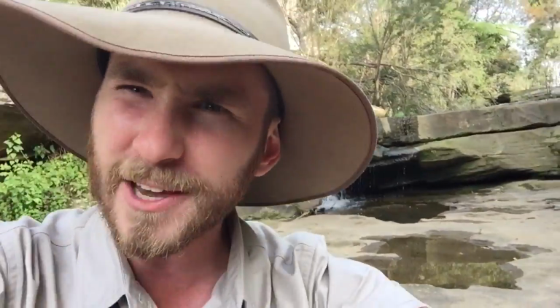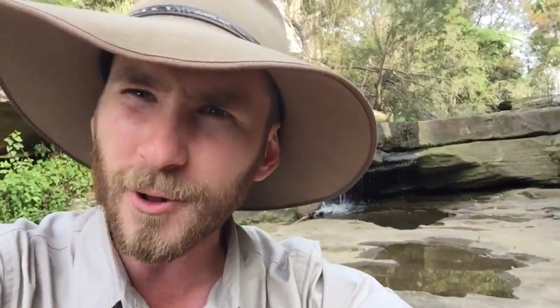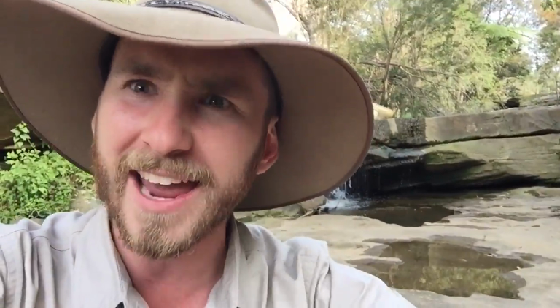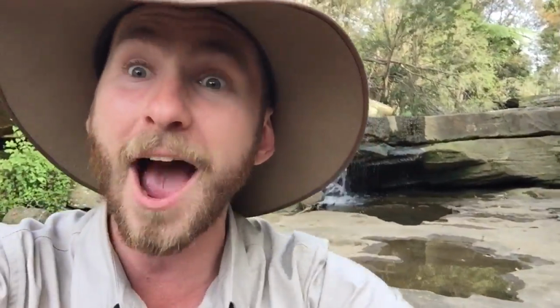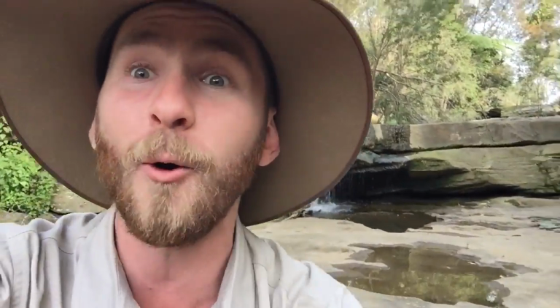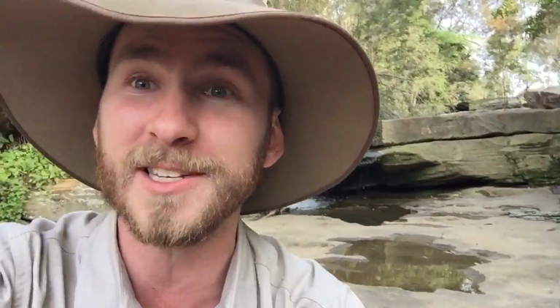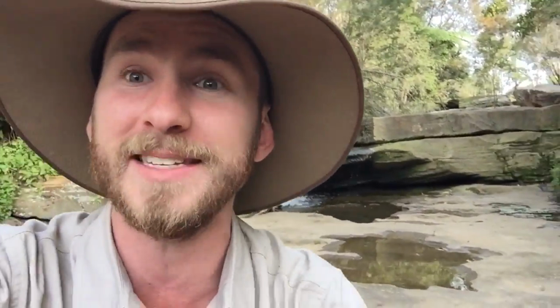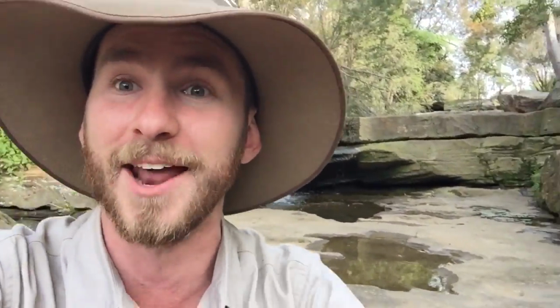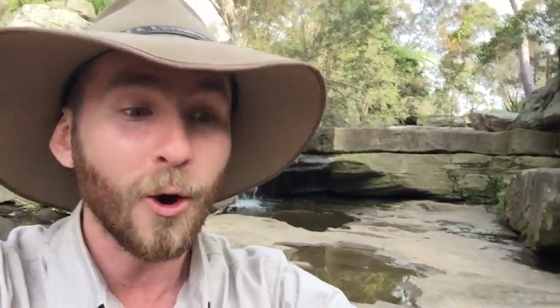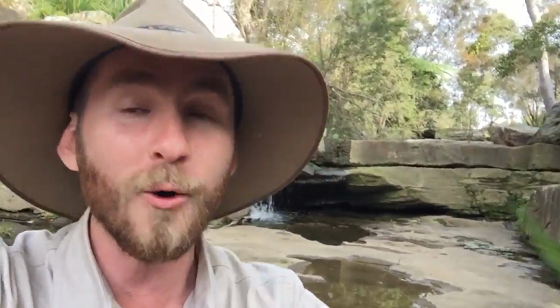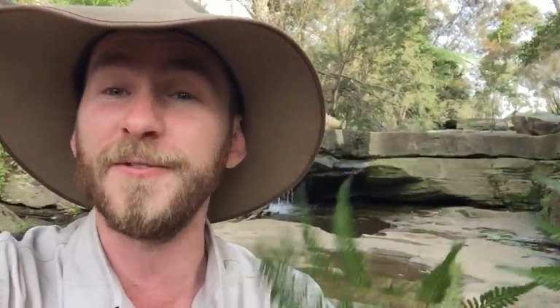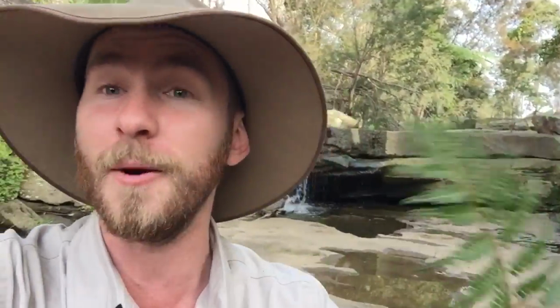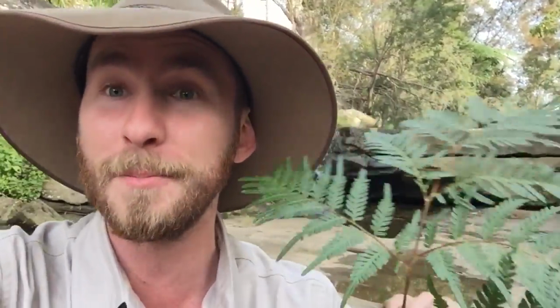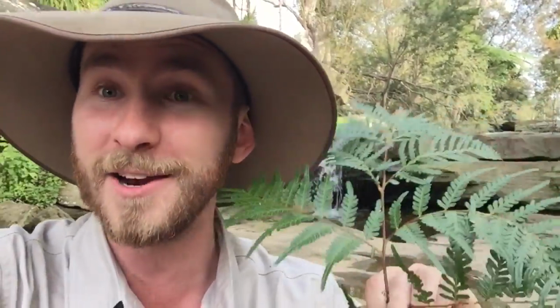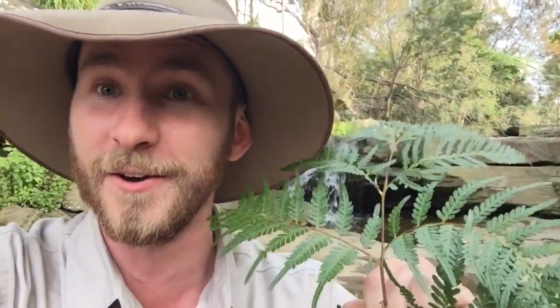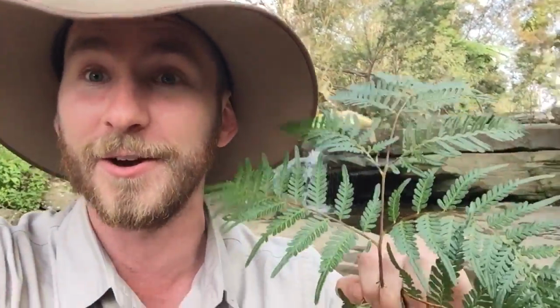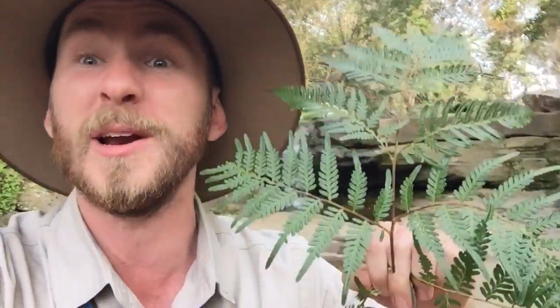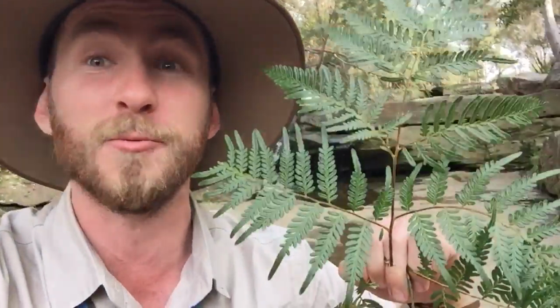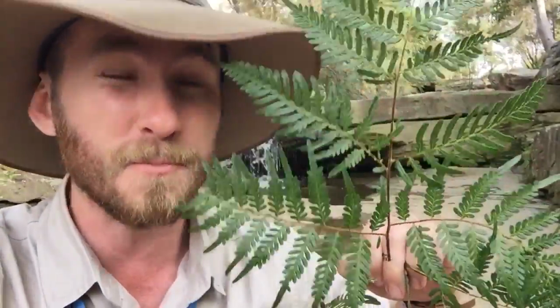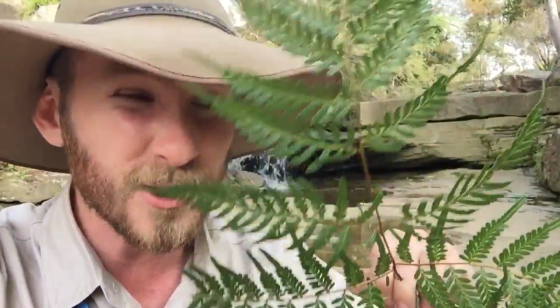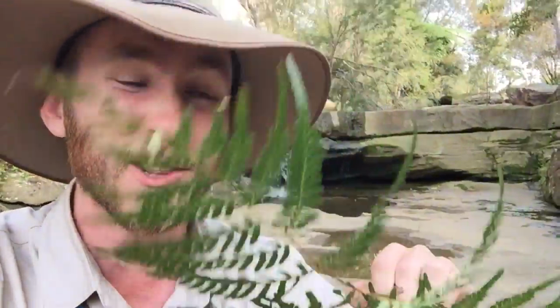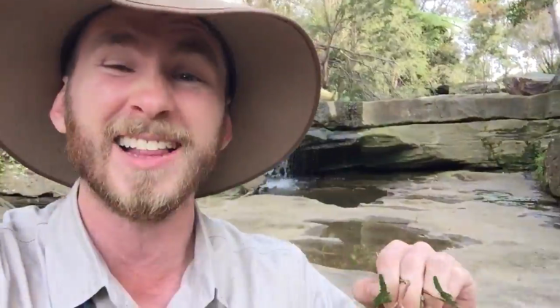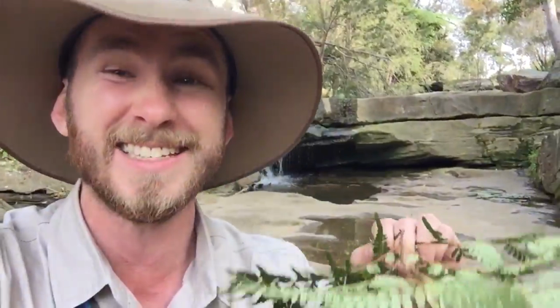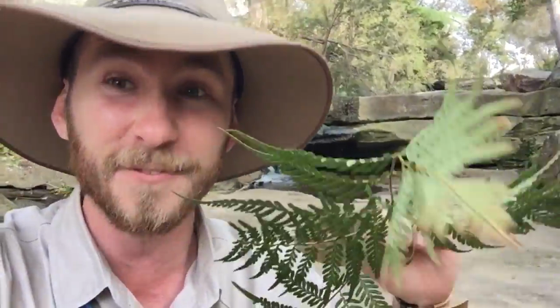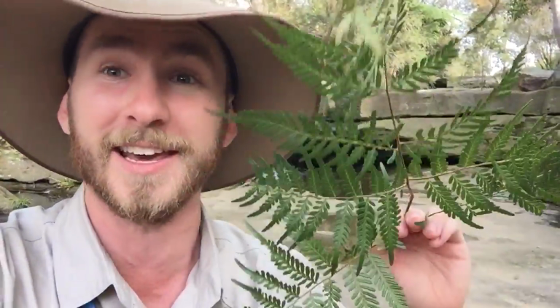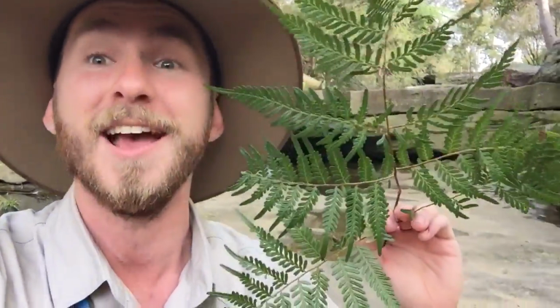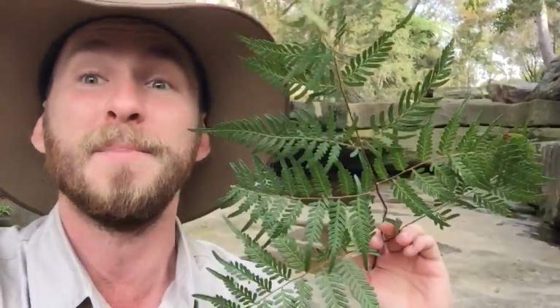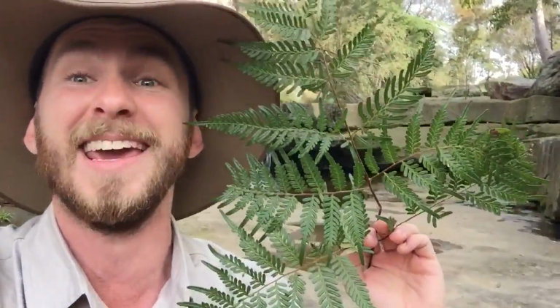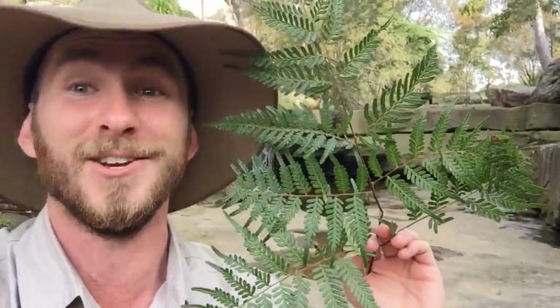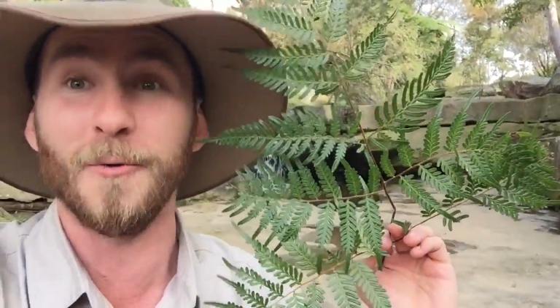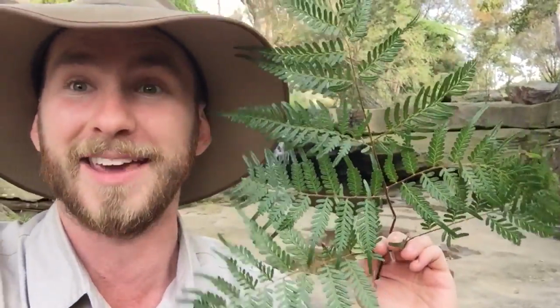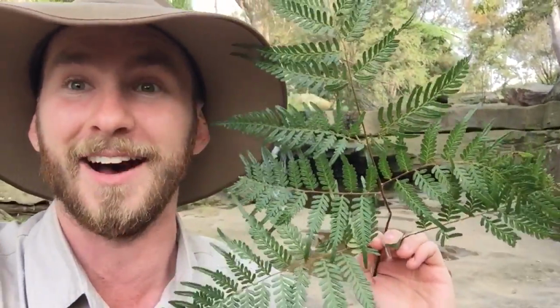Pretty cool hey, how awesome is that — all from a bracken fern which will most likely definitely be in your backyard.